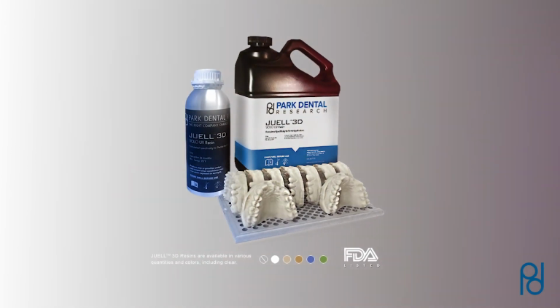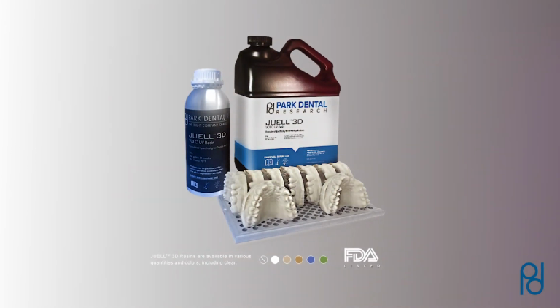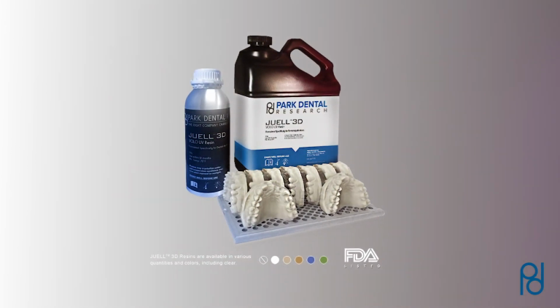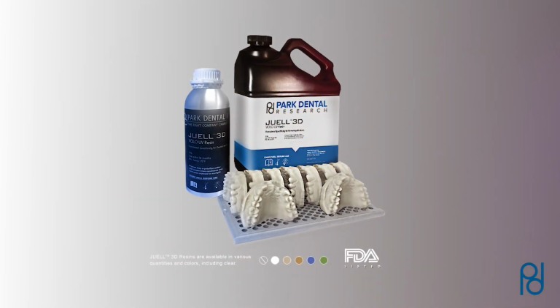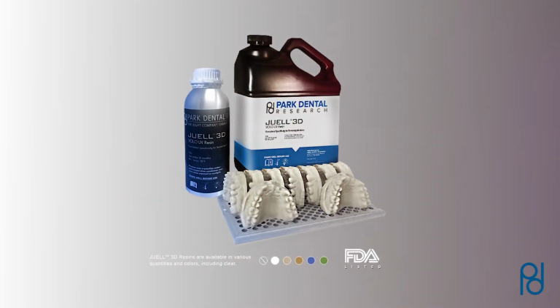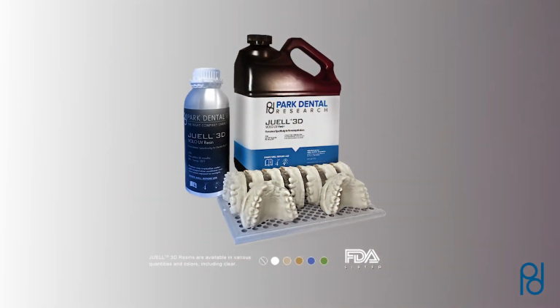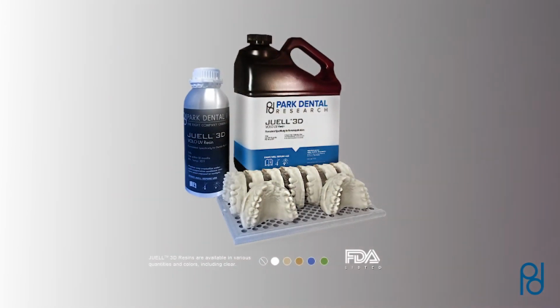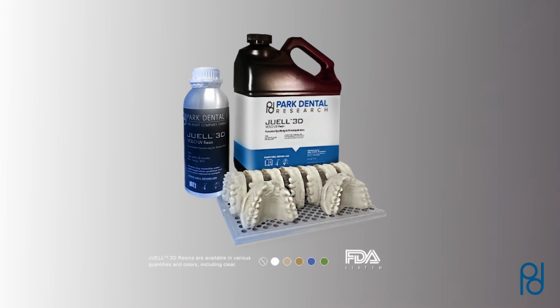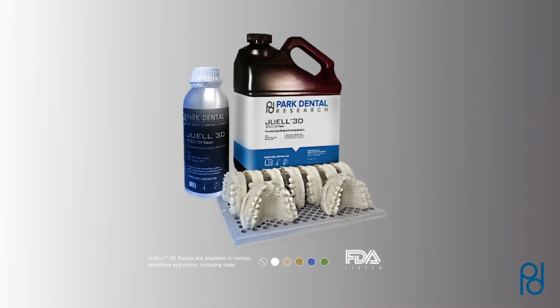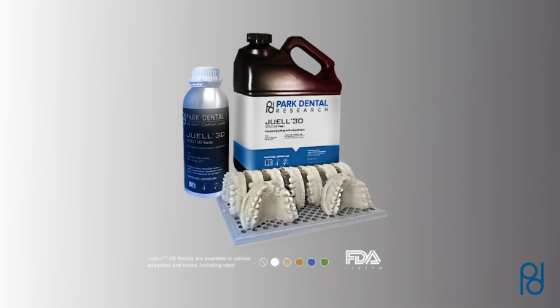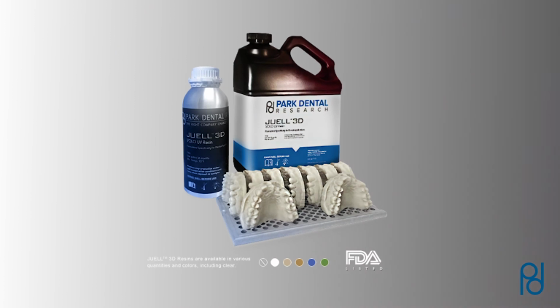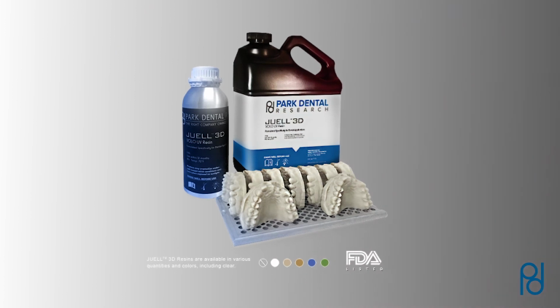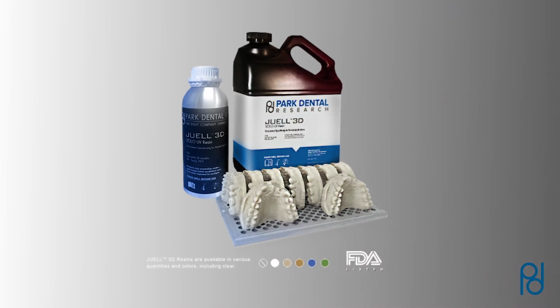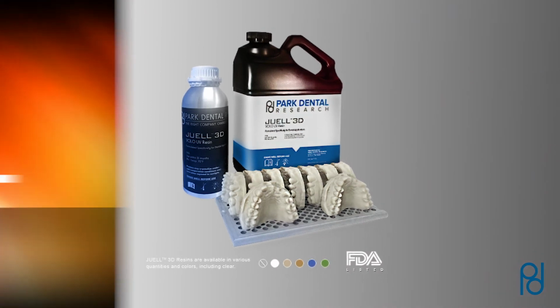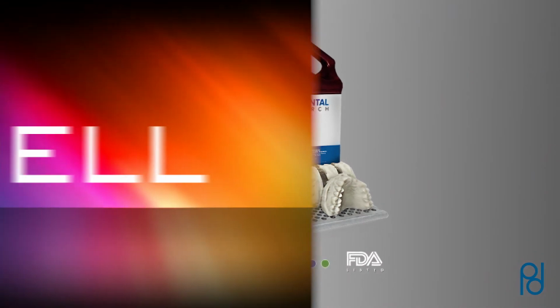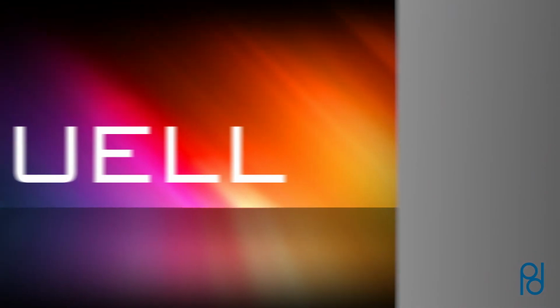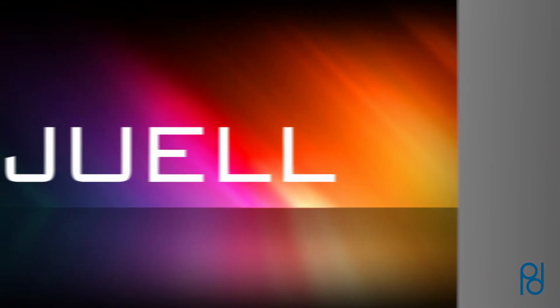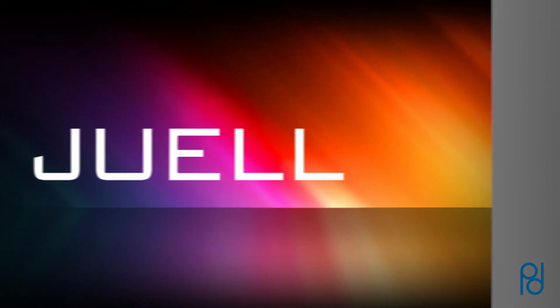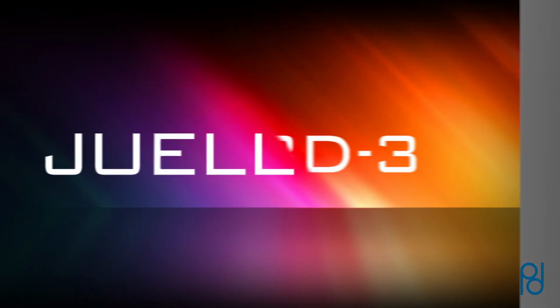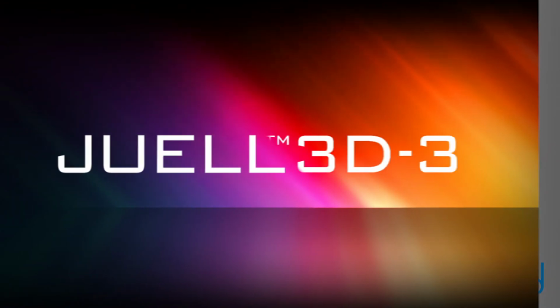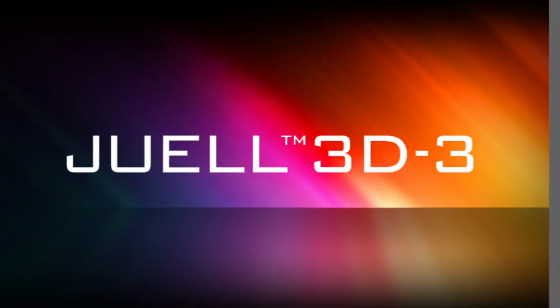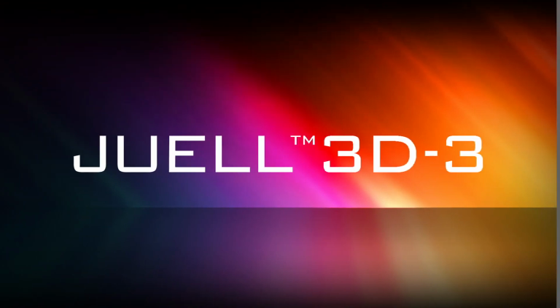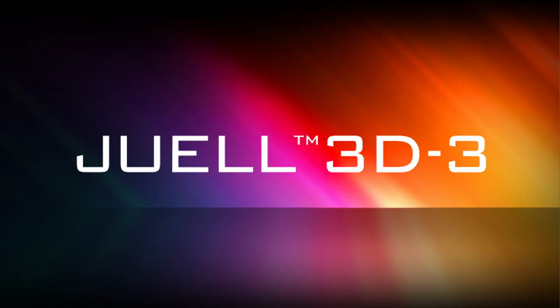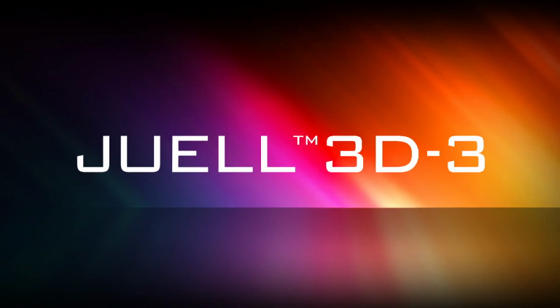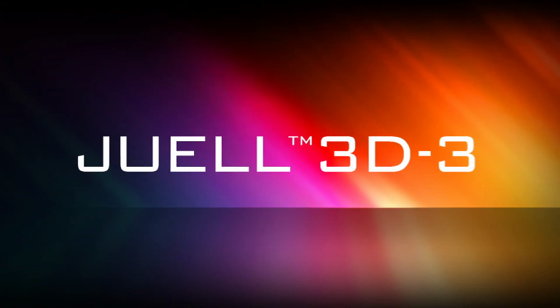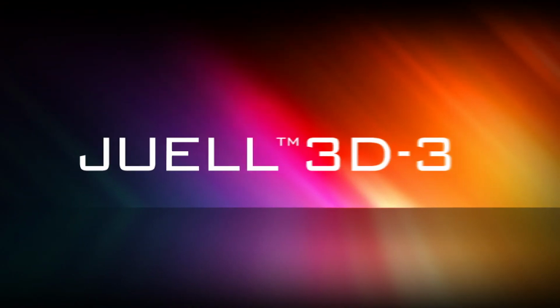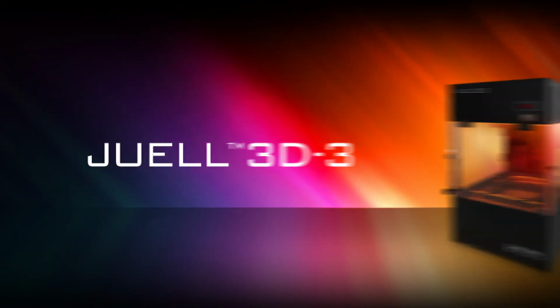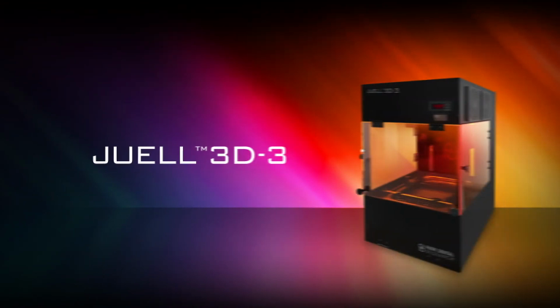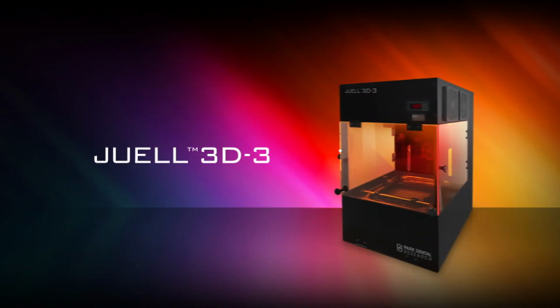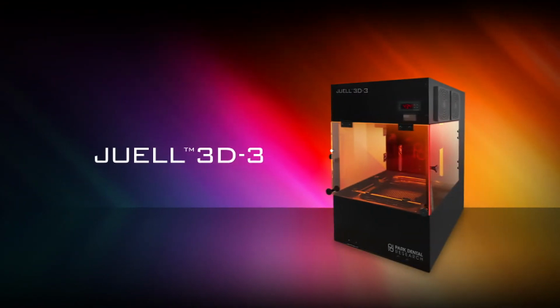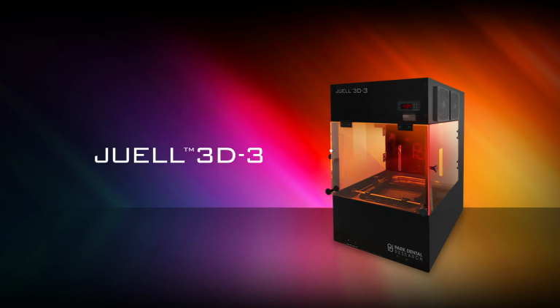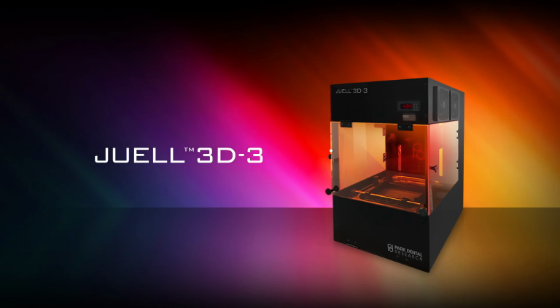Available in various quantities and colors, including clear. Get the innovative JUUL 3D3 printer, resins, and accessories by Park Dental Research today. Order online at JUUL3D.com.